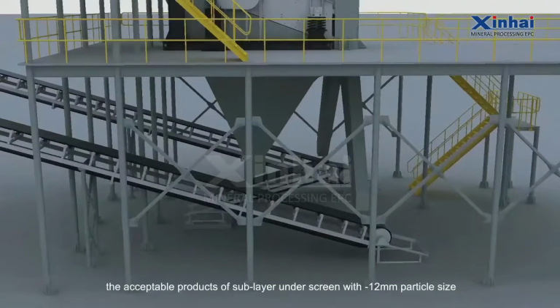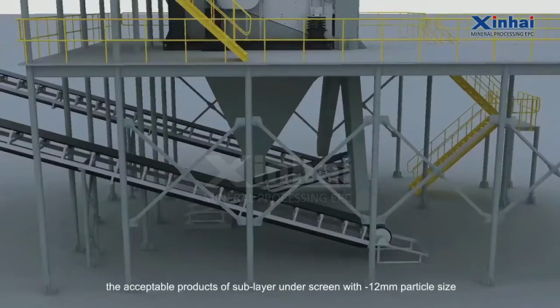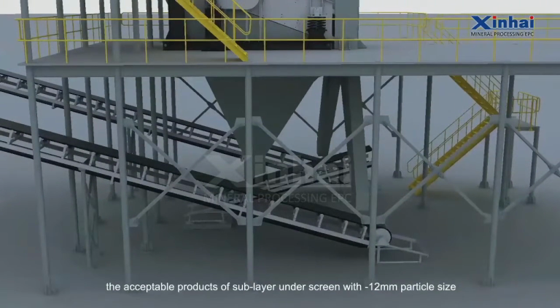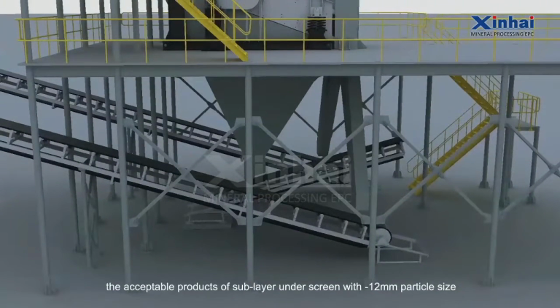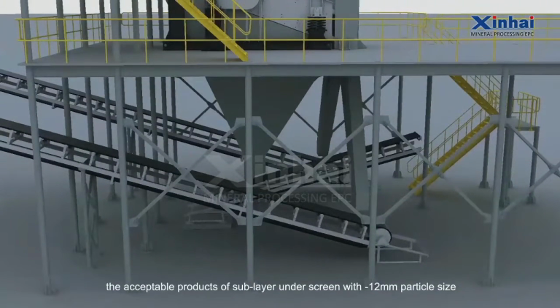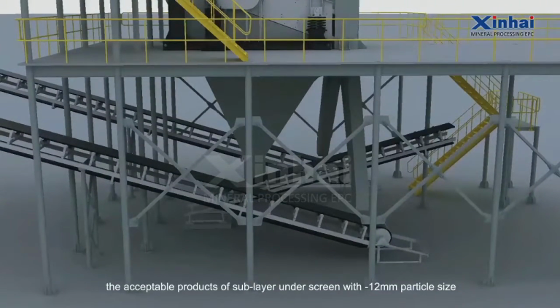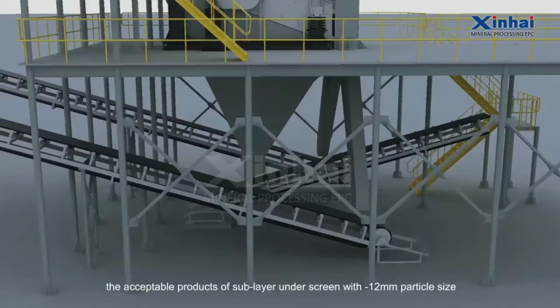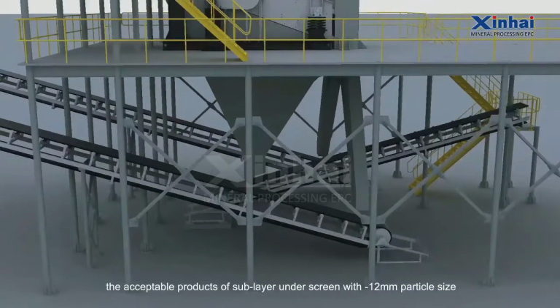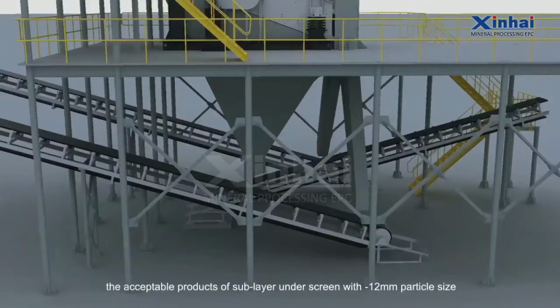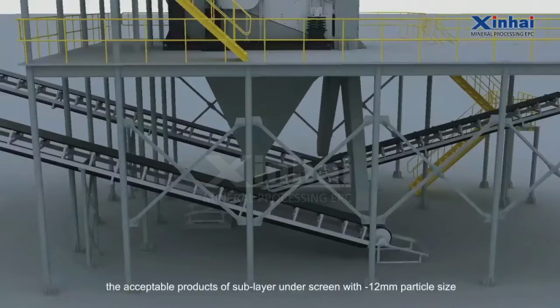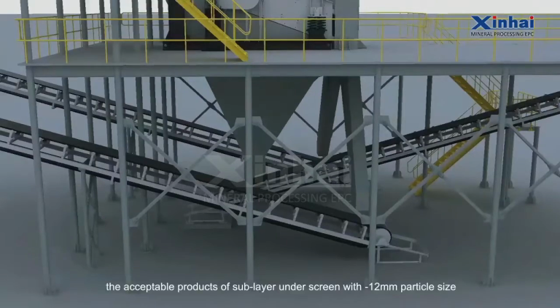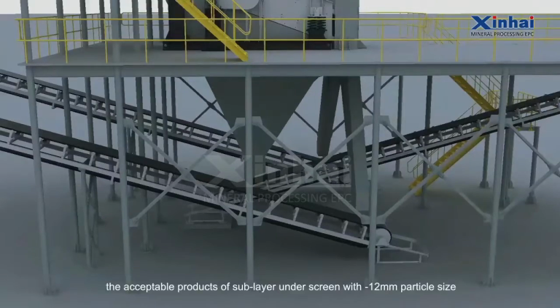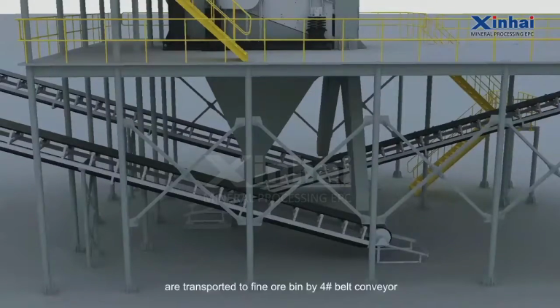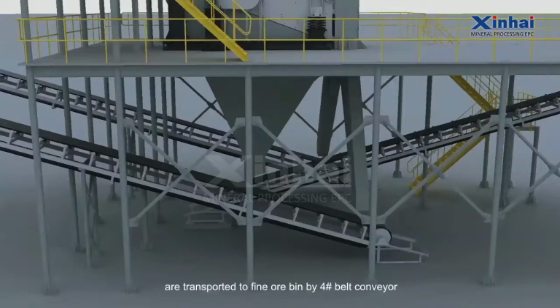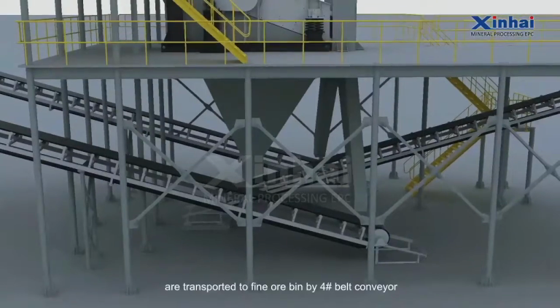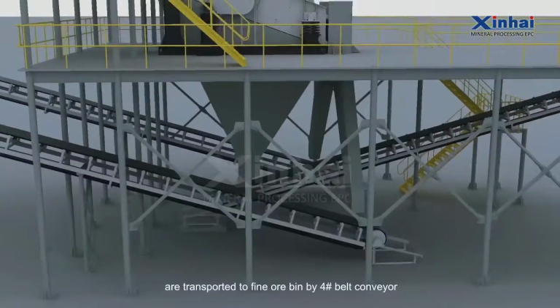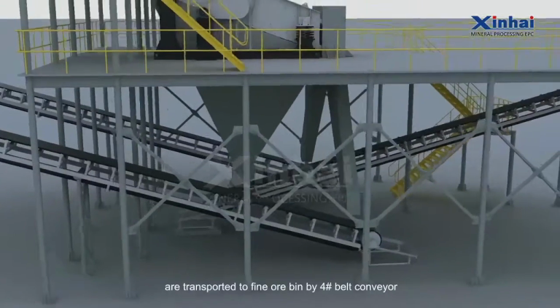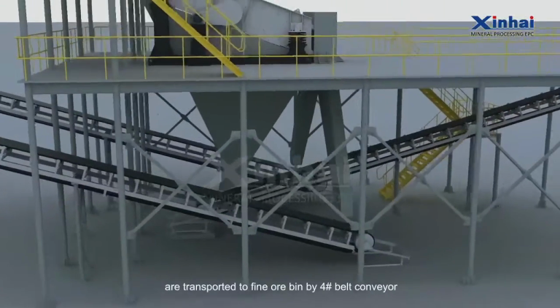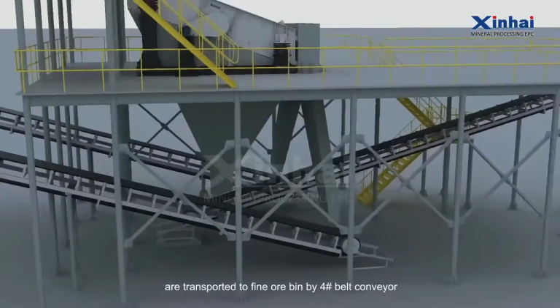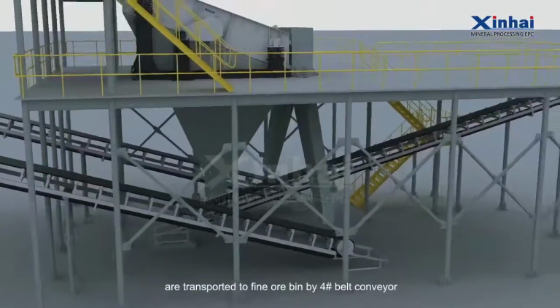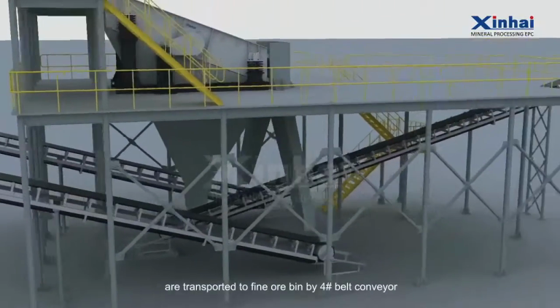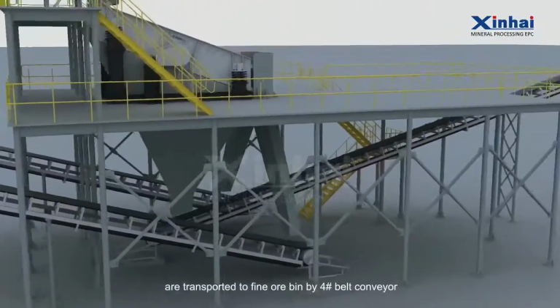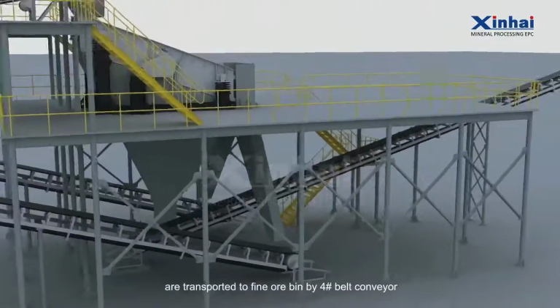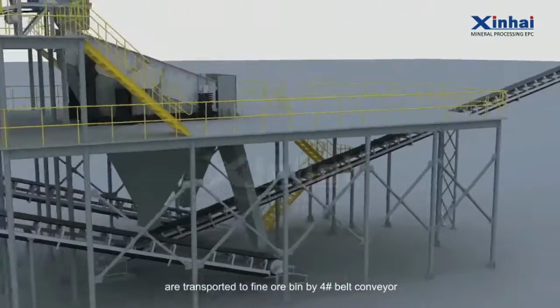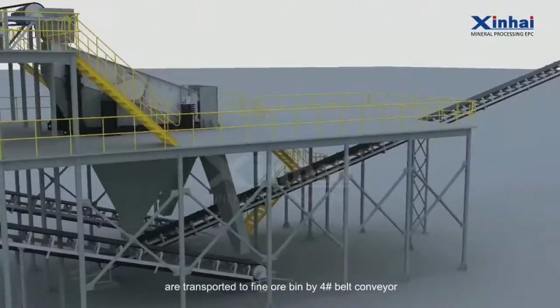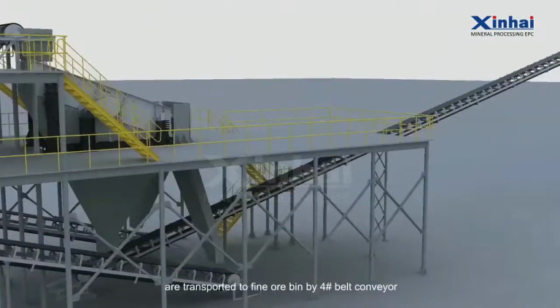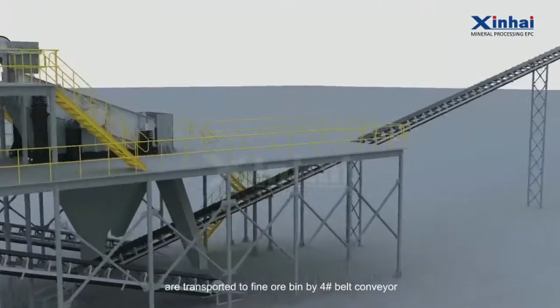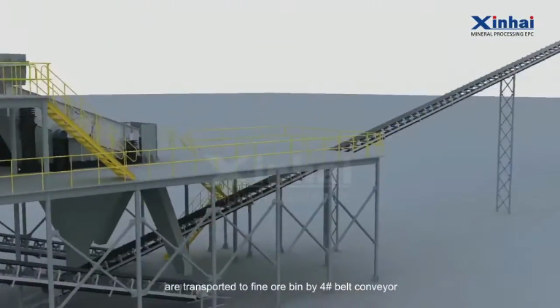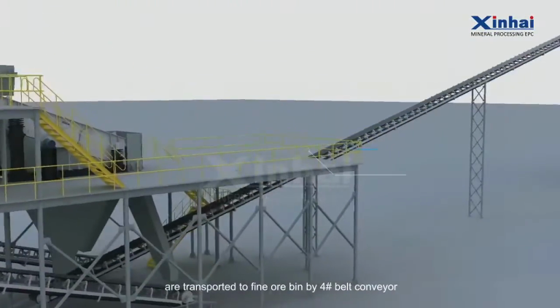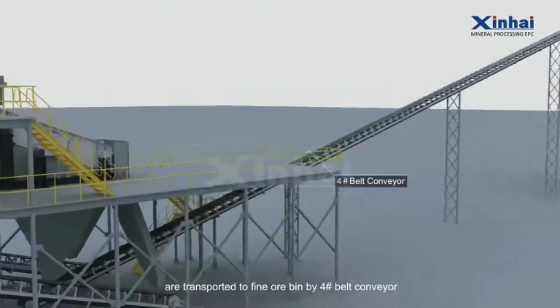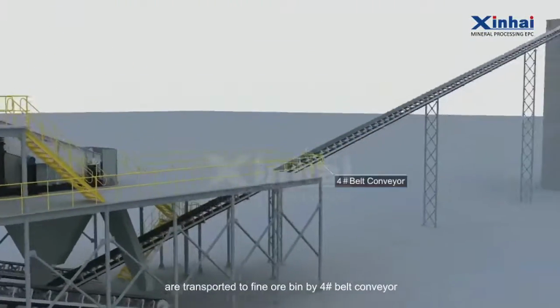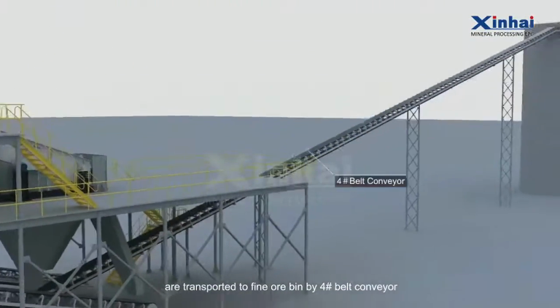The intermediate and fine crushing products return to the circular vibrating screen for screening. The acceptable products of the sub-layer under the screen with minus 12mm particle size are transported to the fine ore bin by number four belt conveyor.